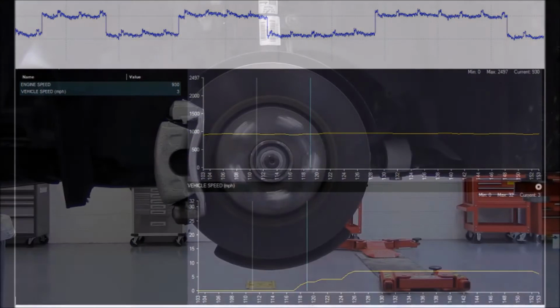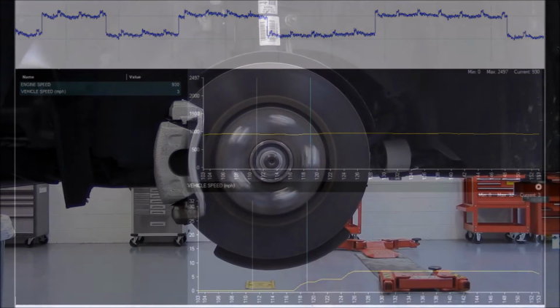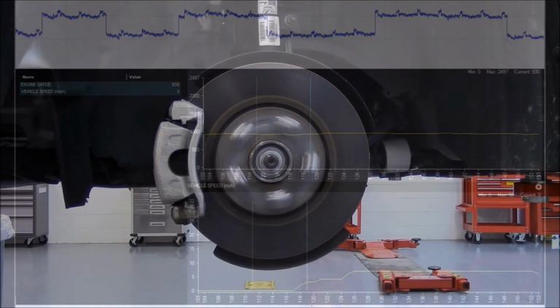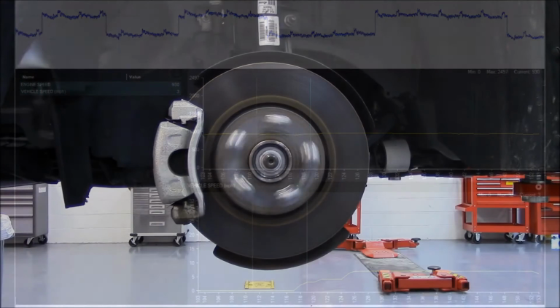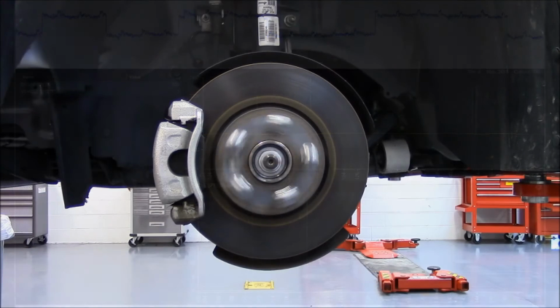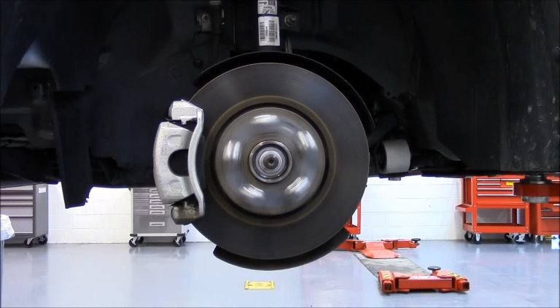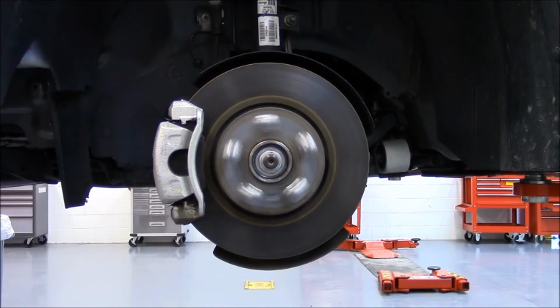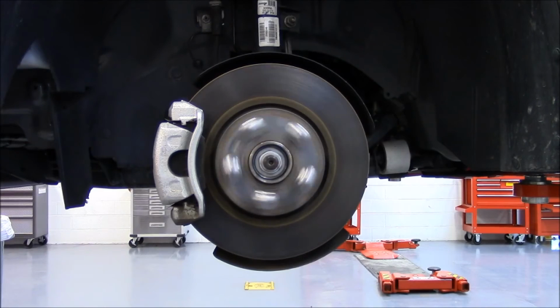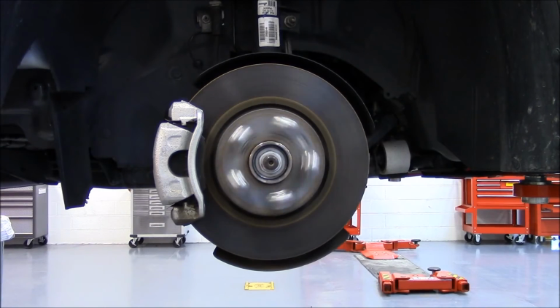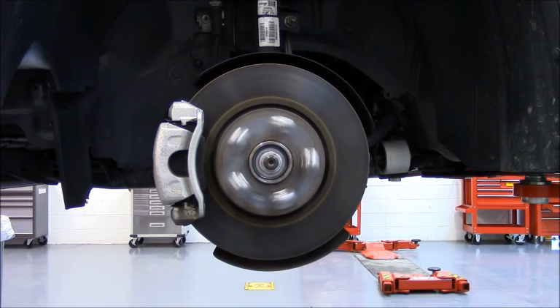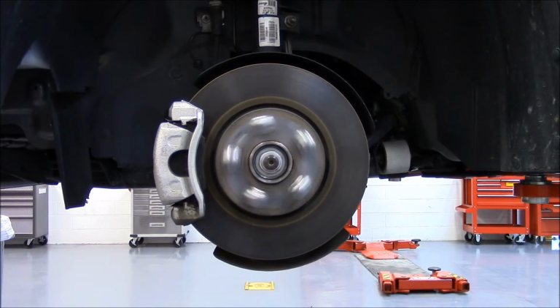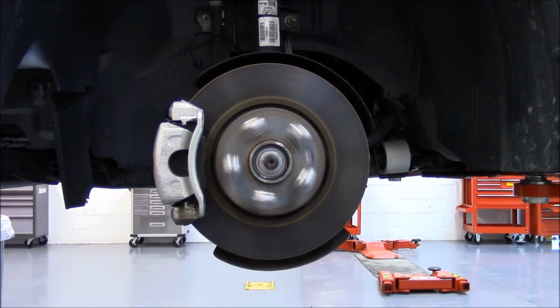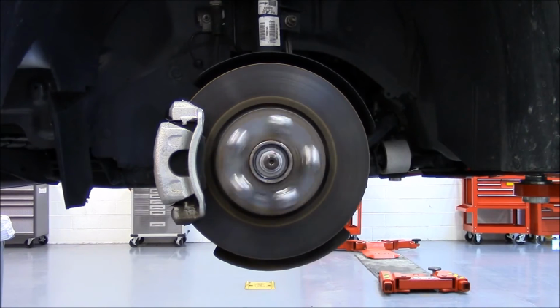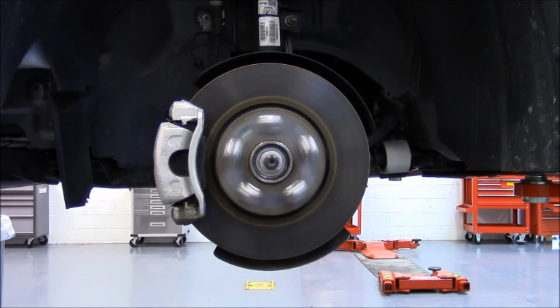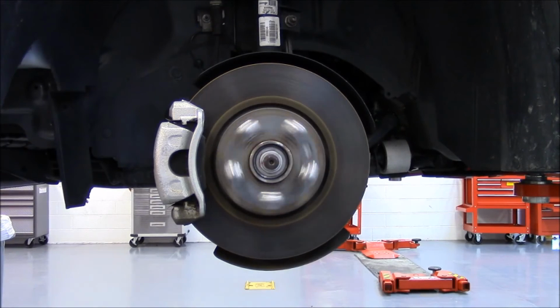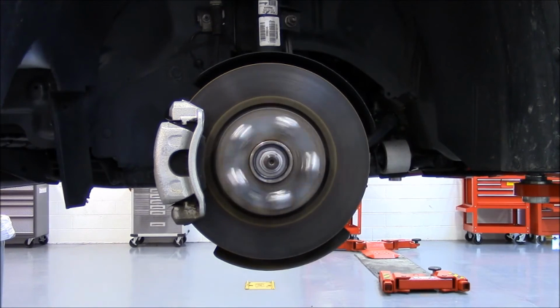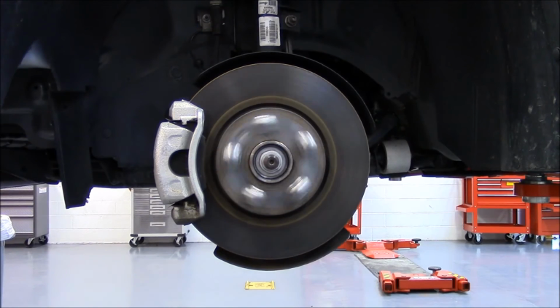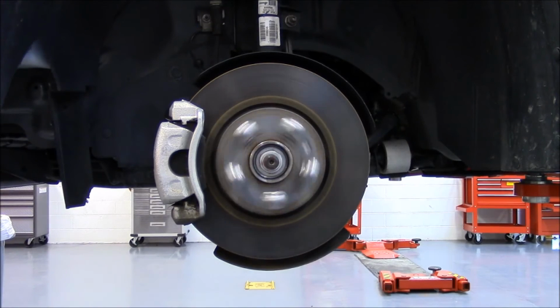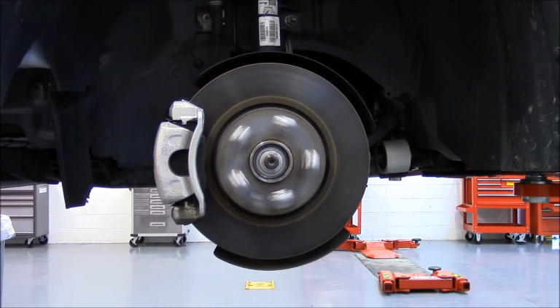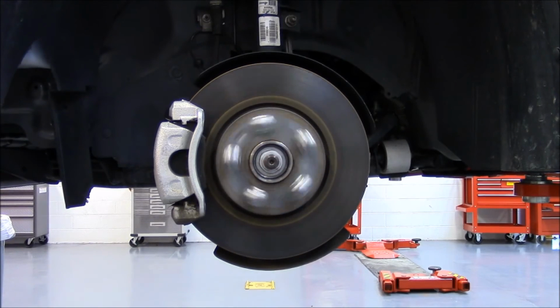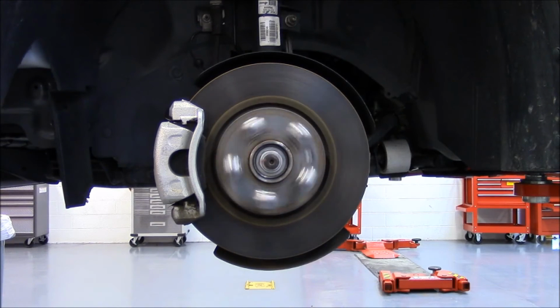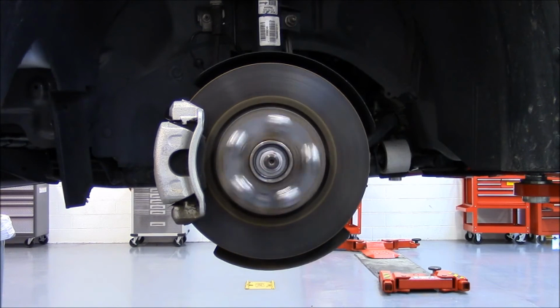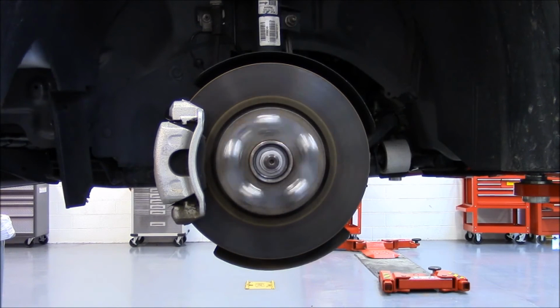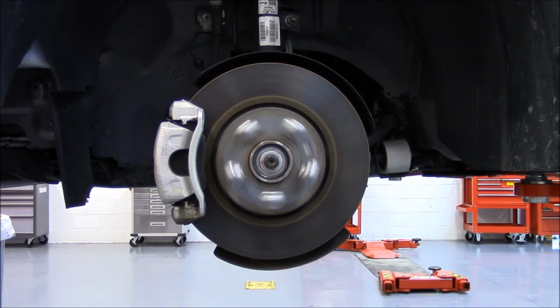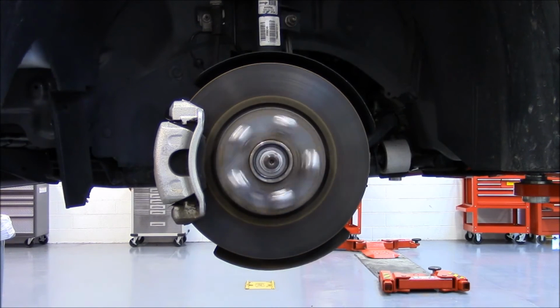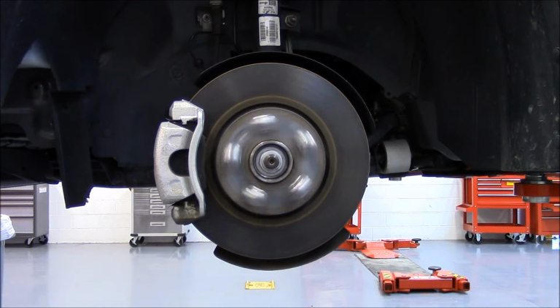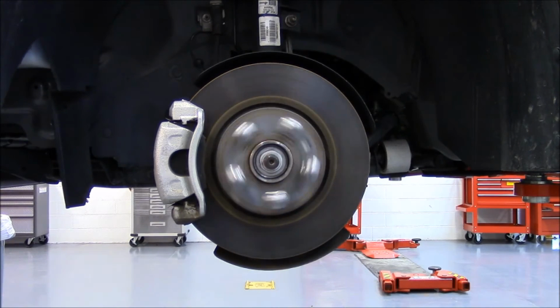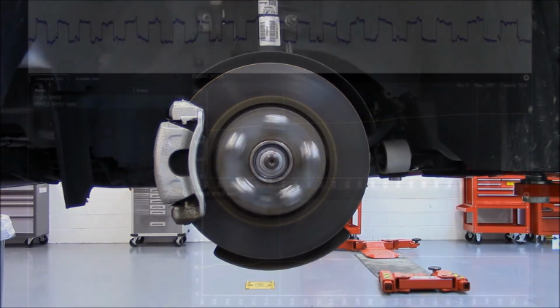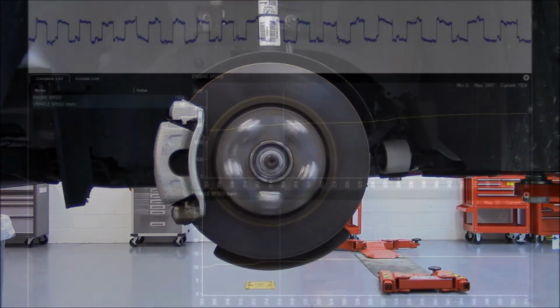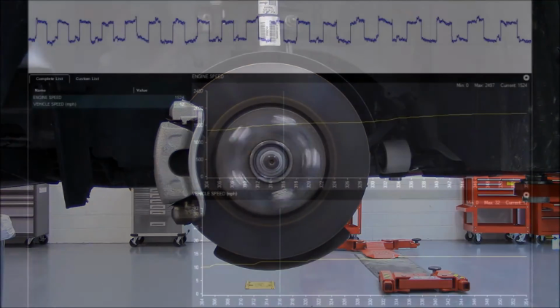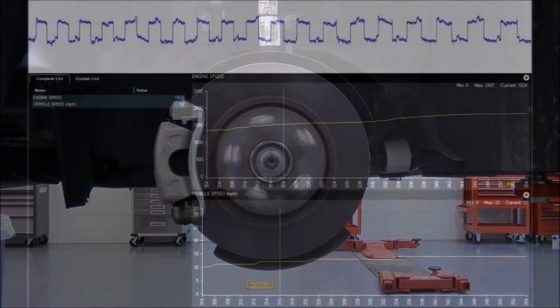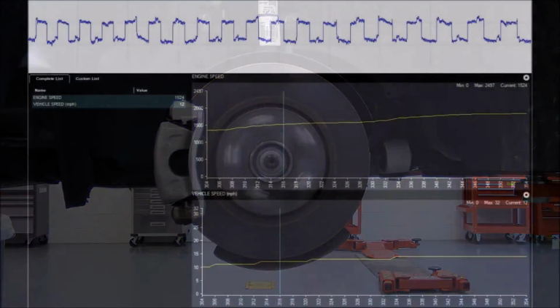As the vehicle speed keeps rising, the waveforms will get tighter and tighter together. In this clip, the vehicle is traveling about 10 miles an hour.